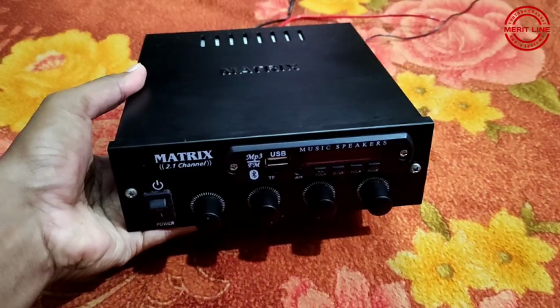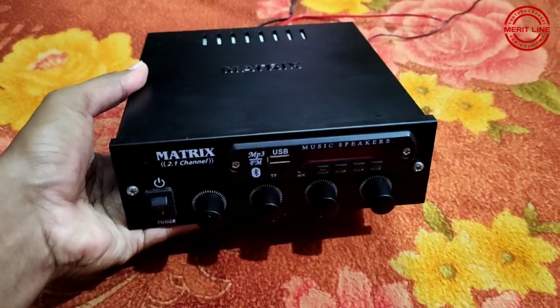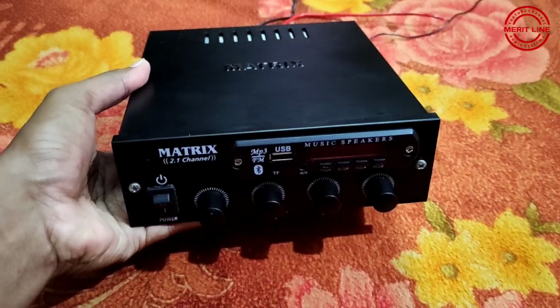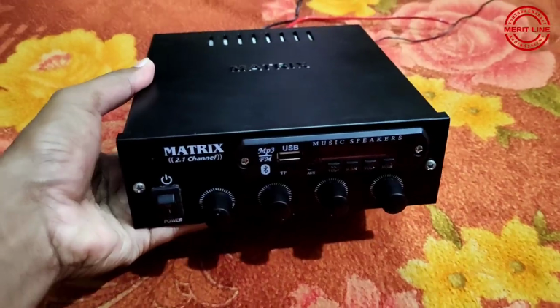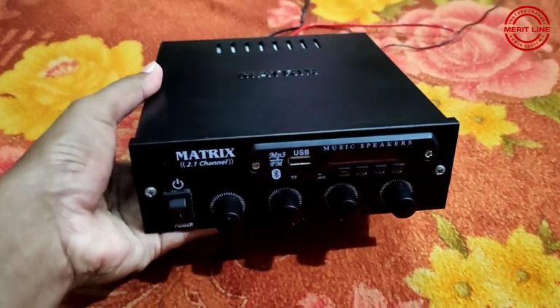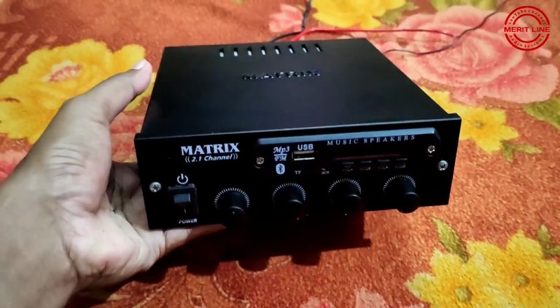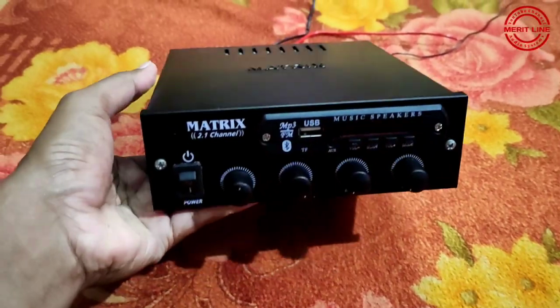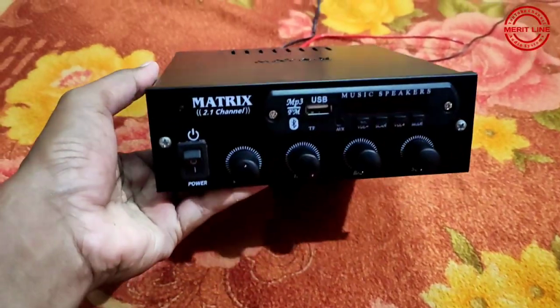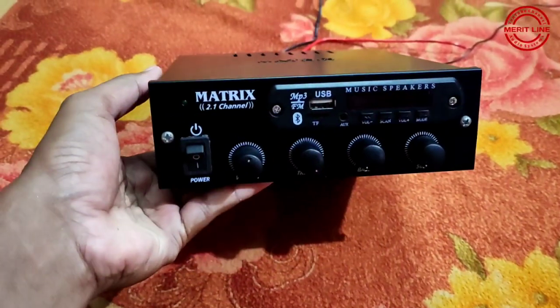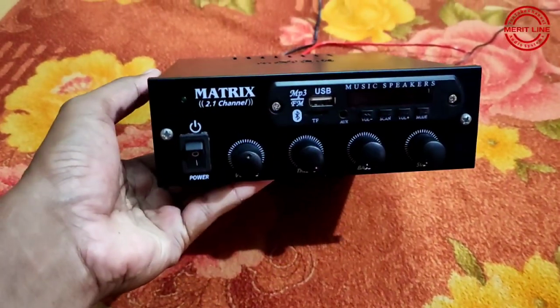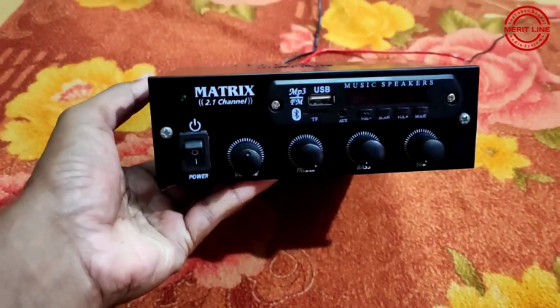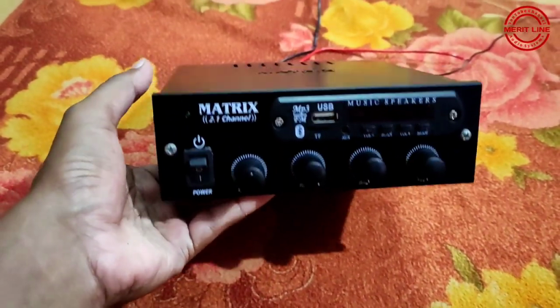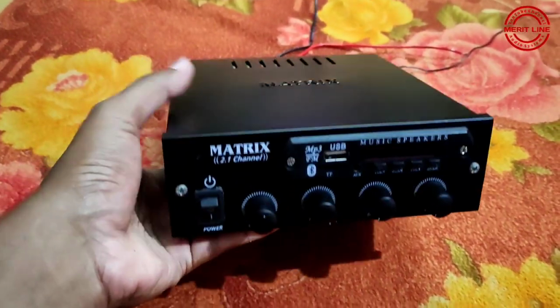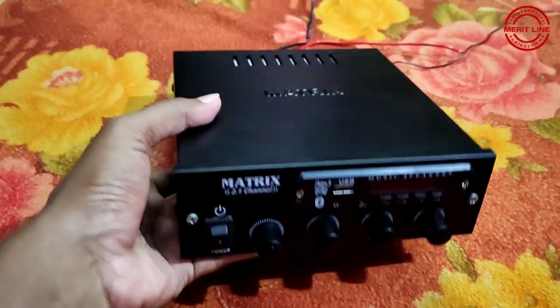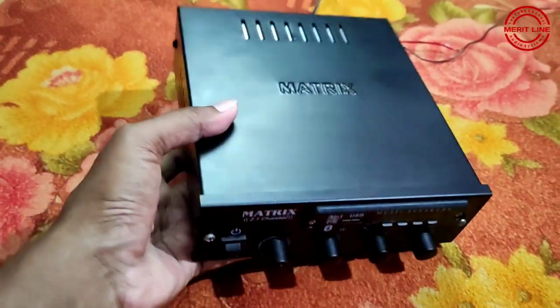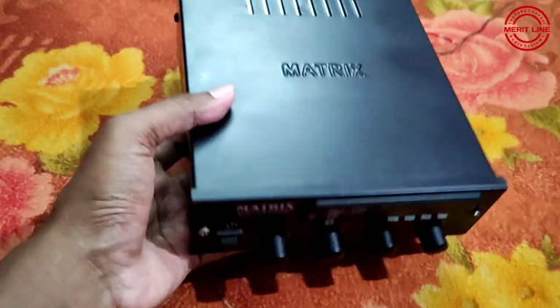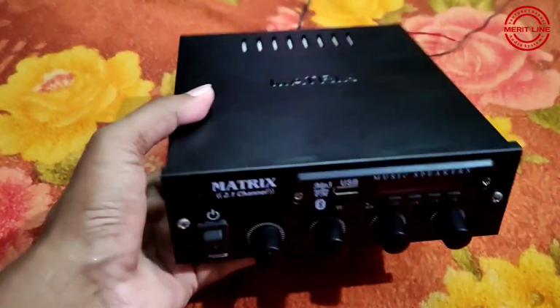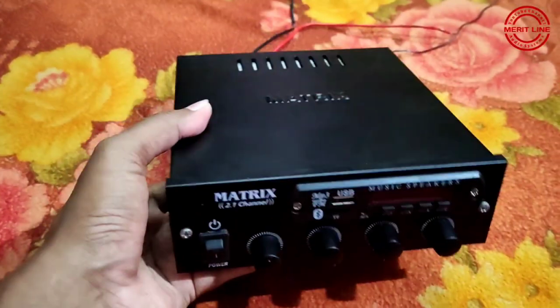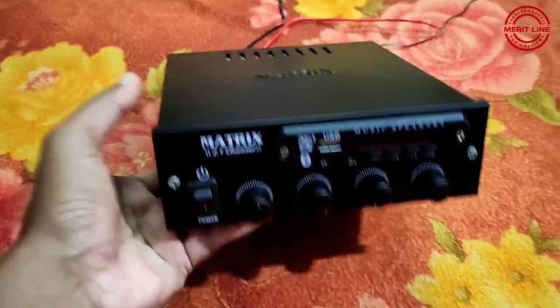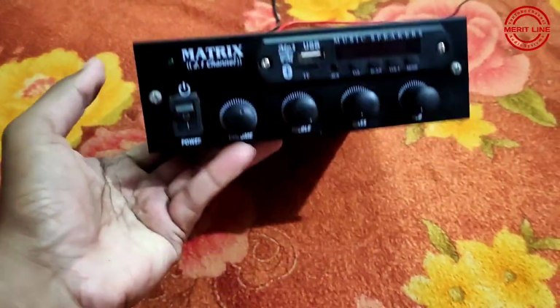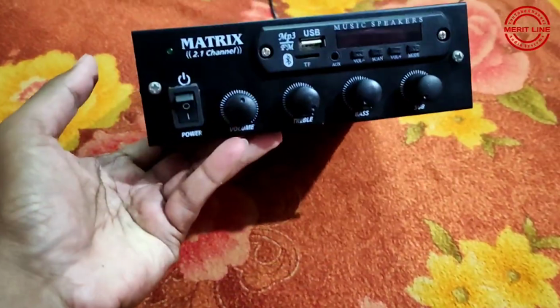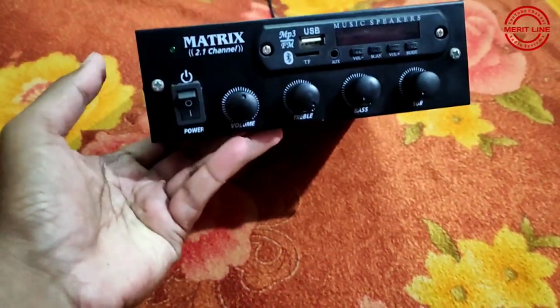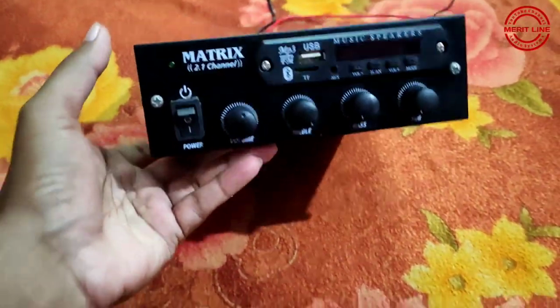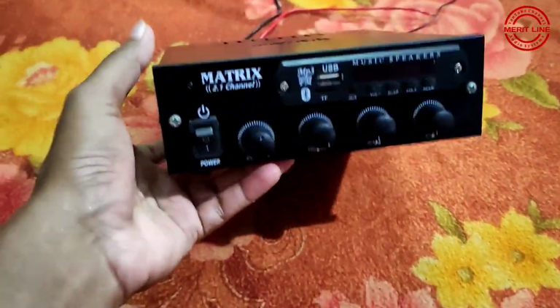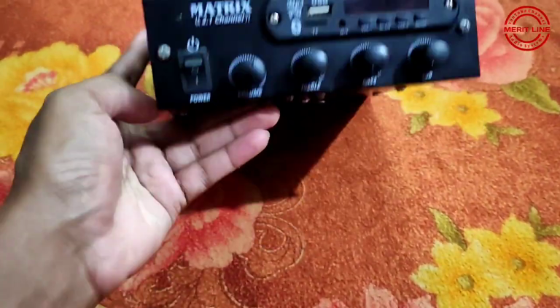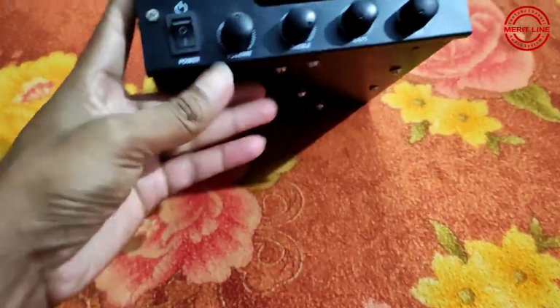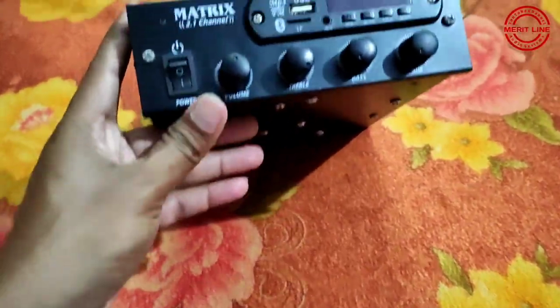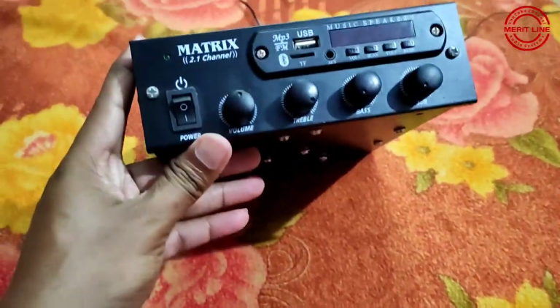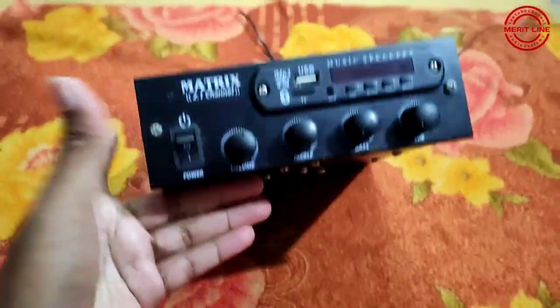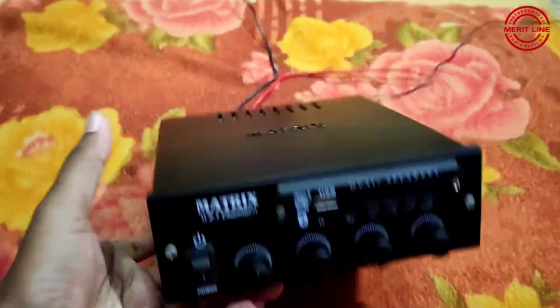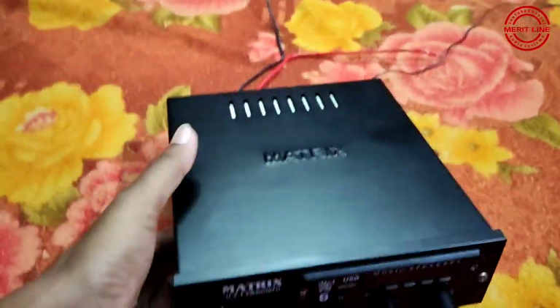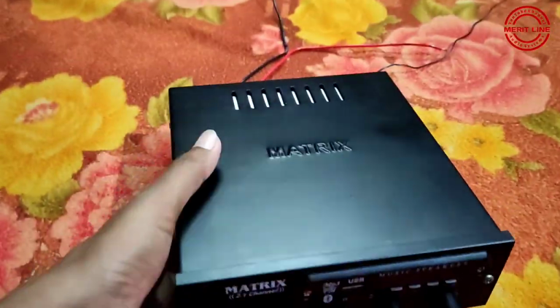Hi friends, I am Rocky. Welcome to Meritline Audio Systems. This video is about a 2.1 DC Amplifier.